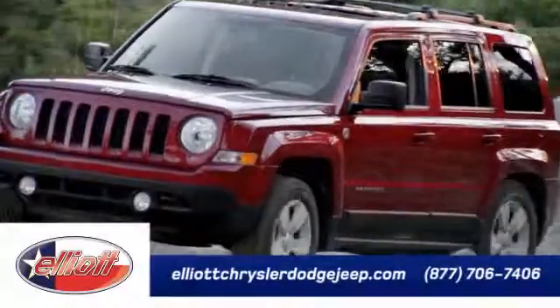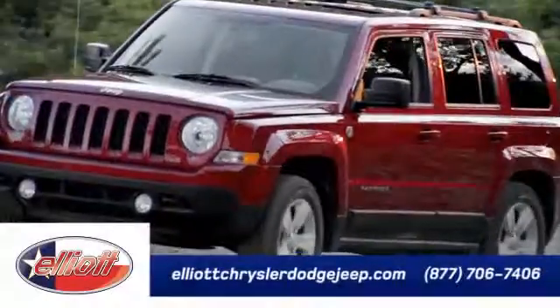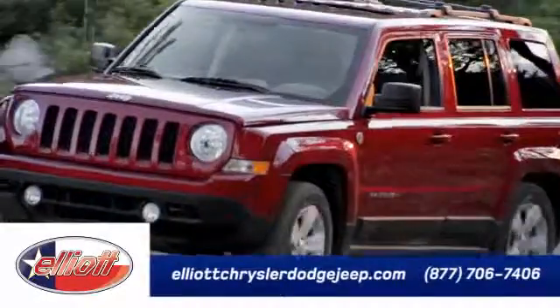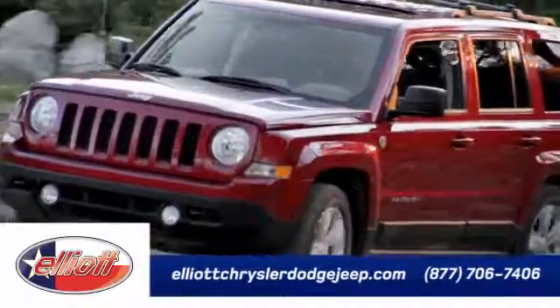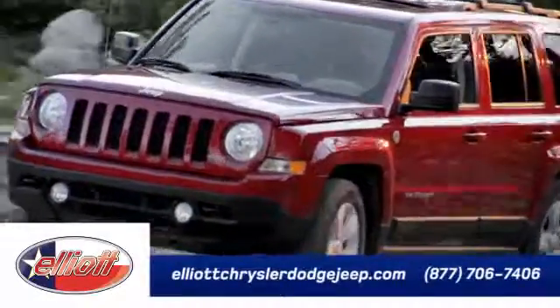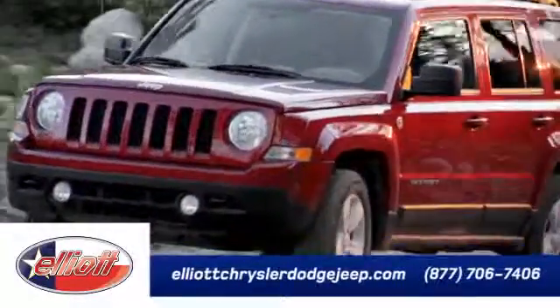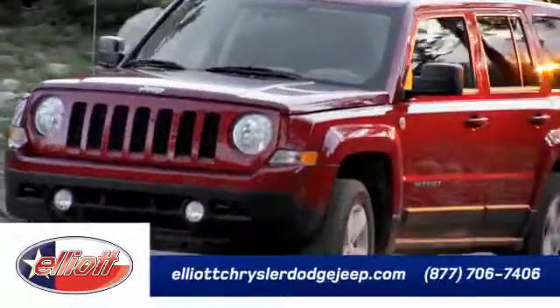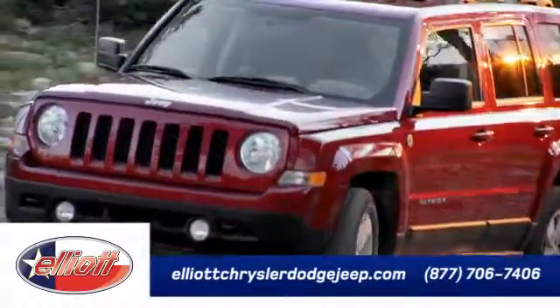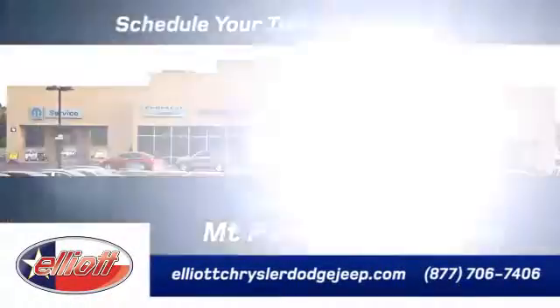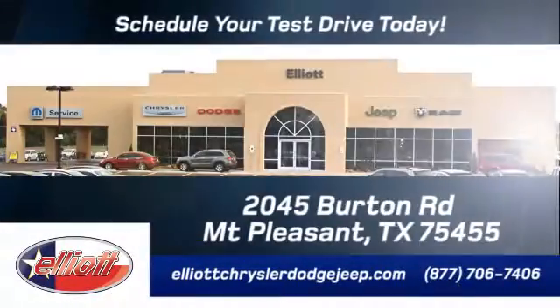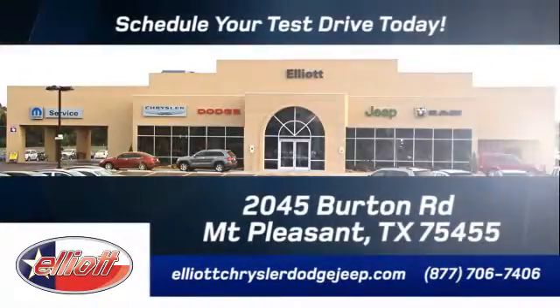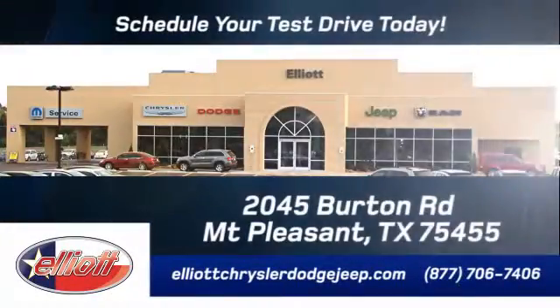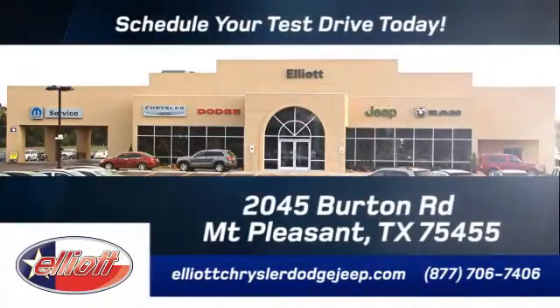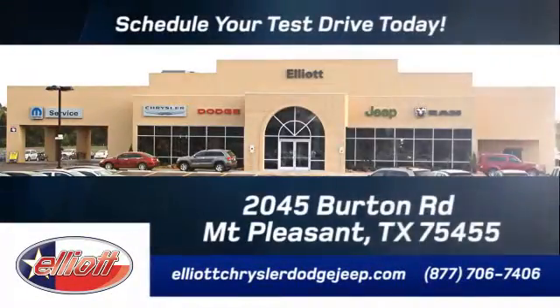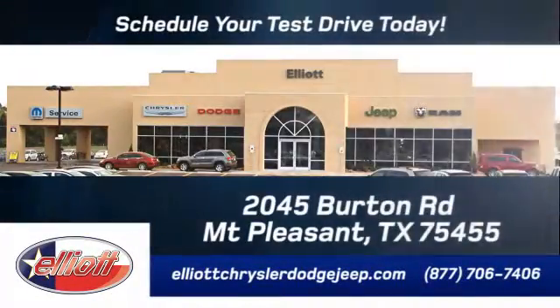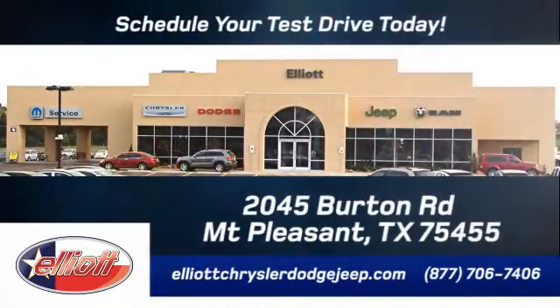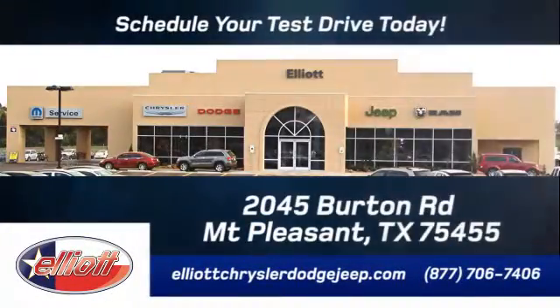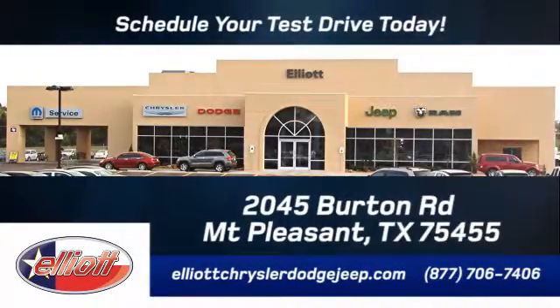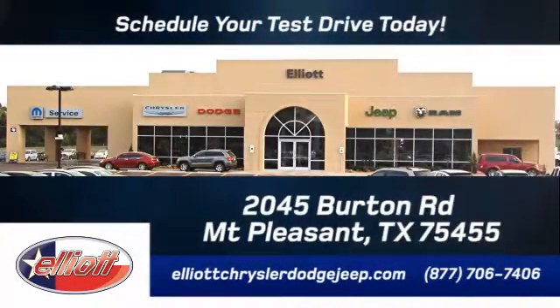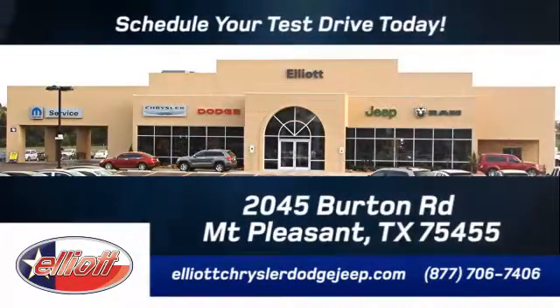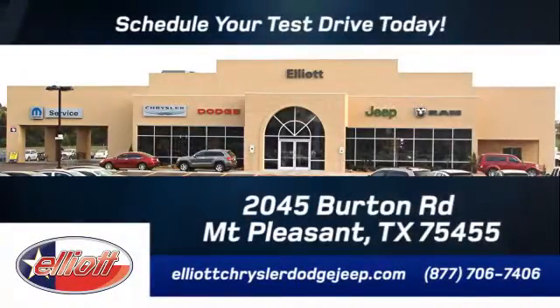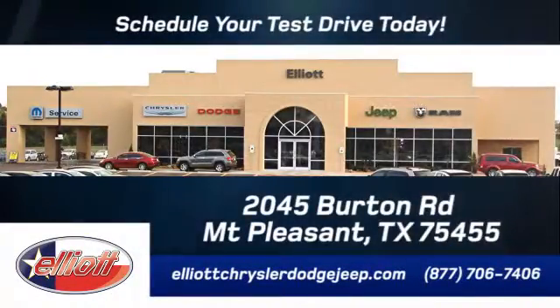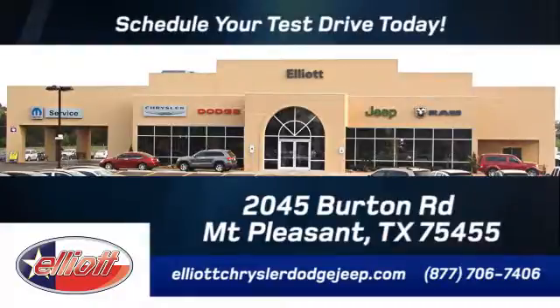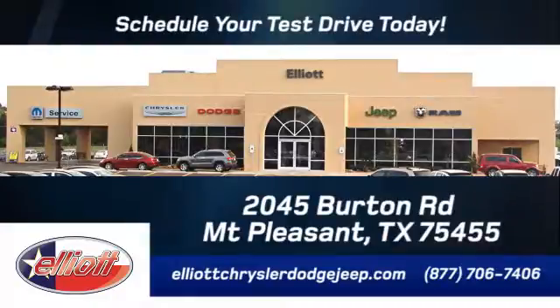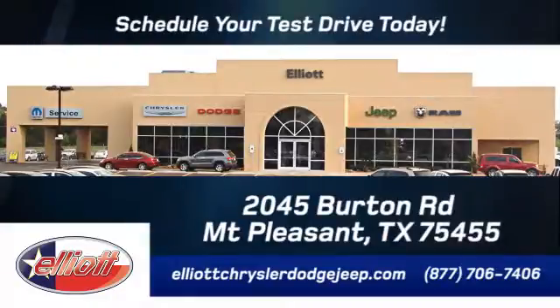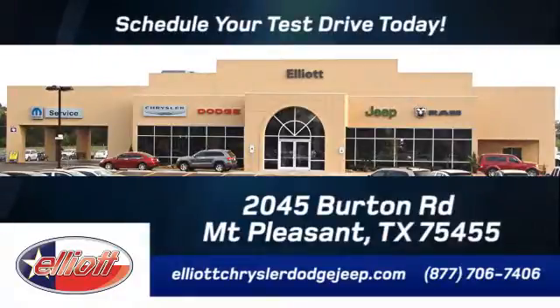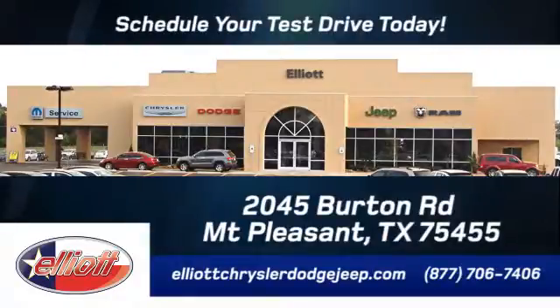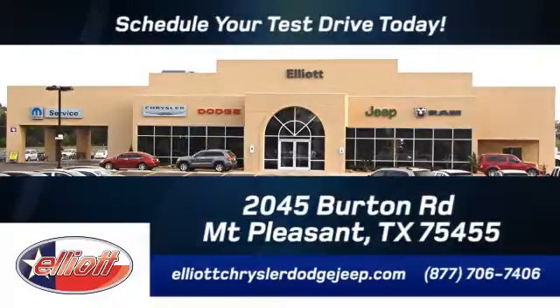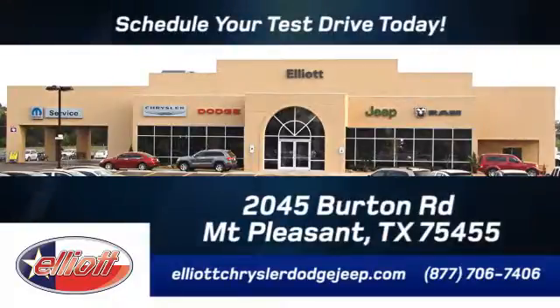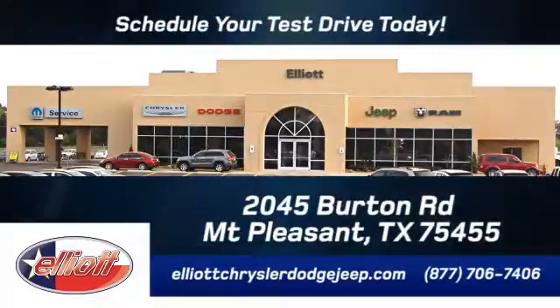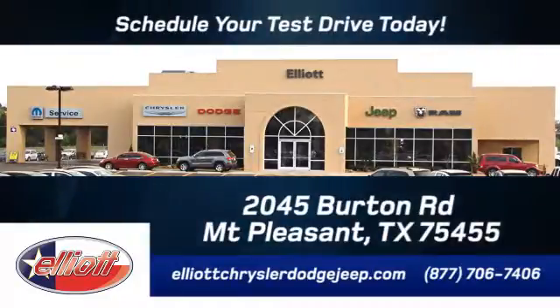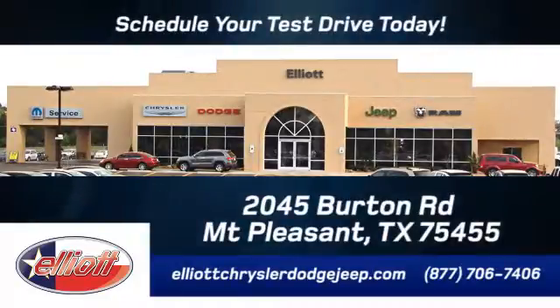Elliott Chrysler Dodge Jeep. Schedule your test drive today. We are located just off I-30 on Burton Road in Mt. Pleasant.